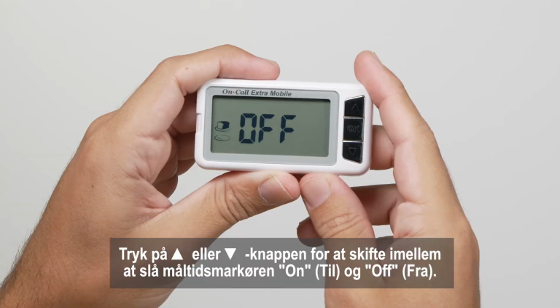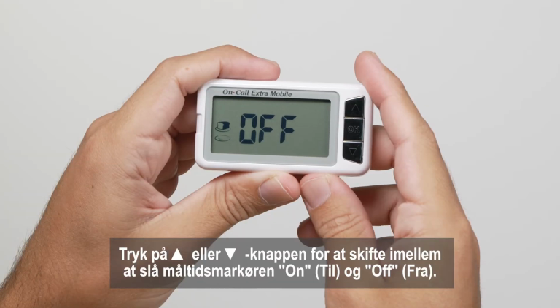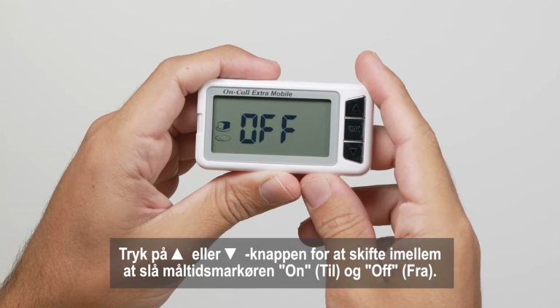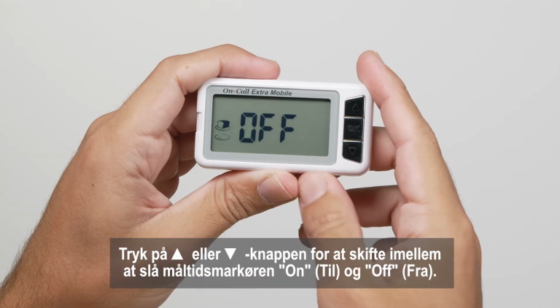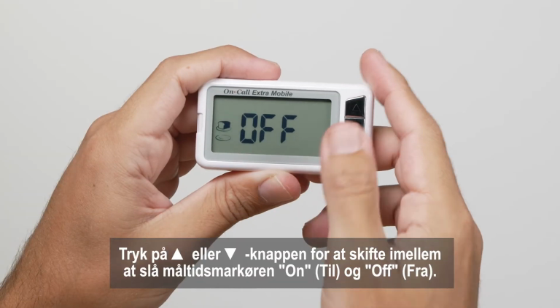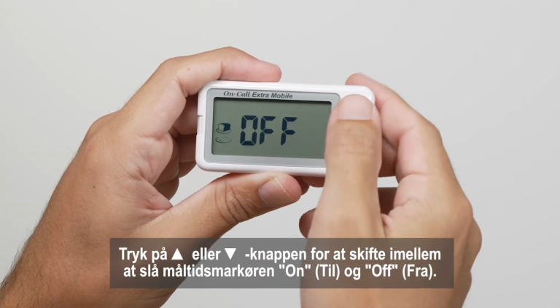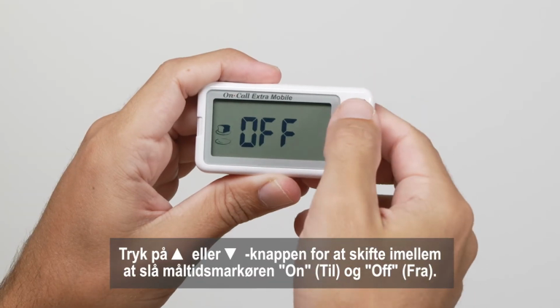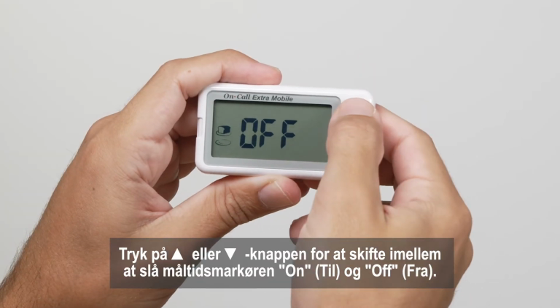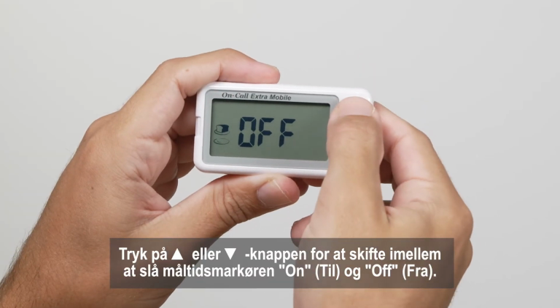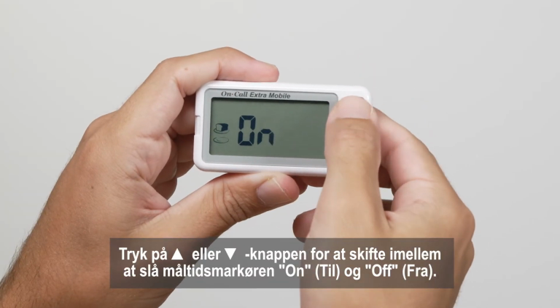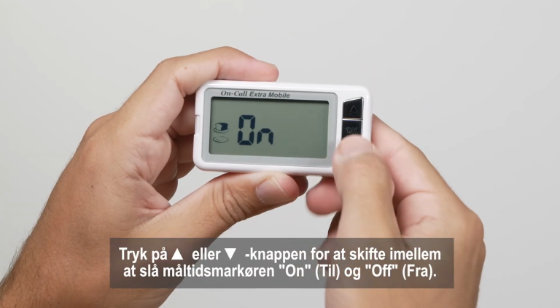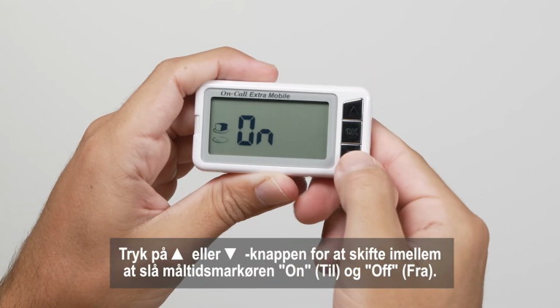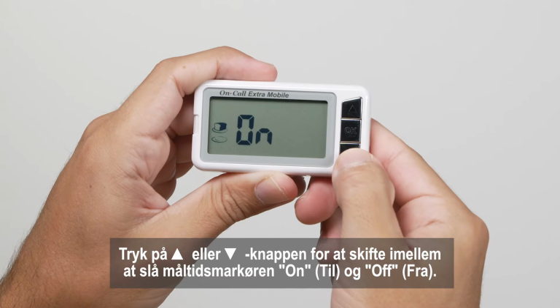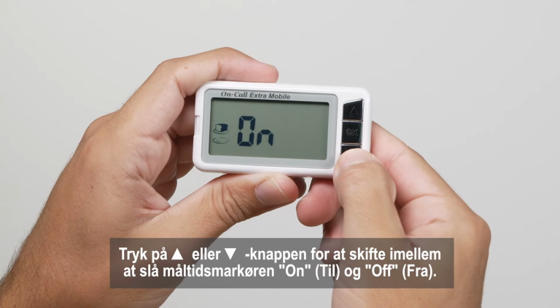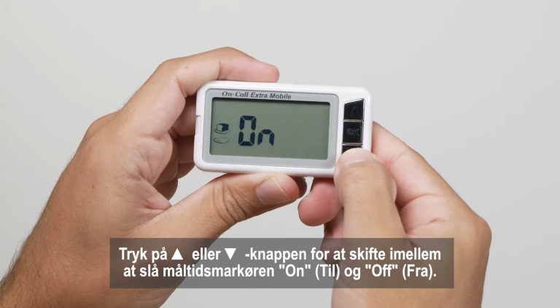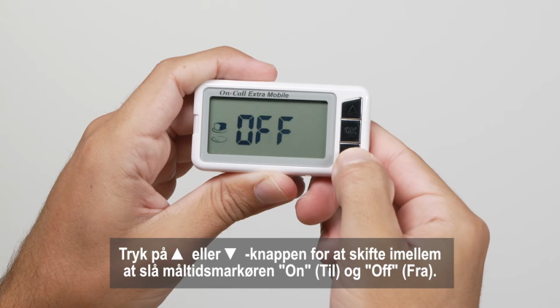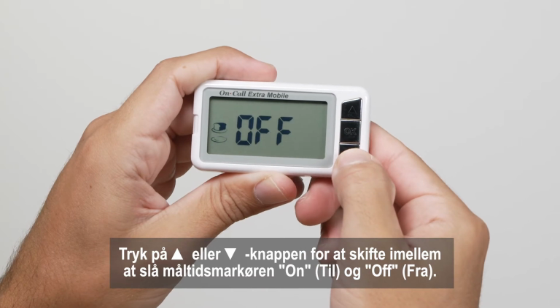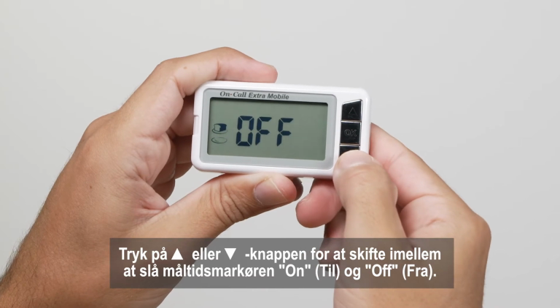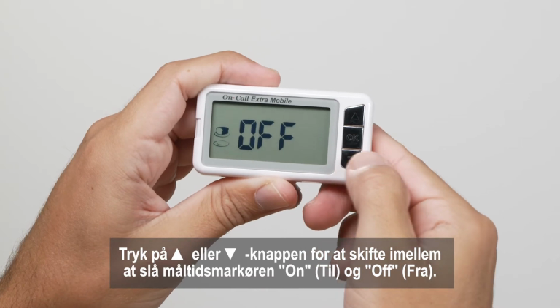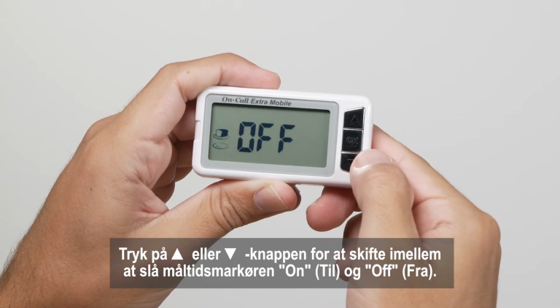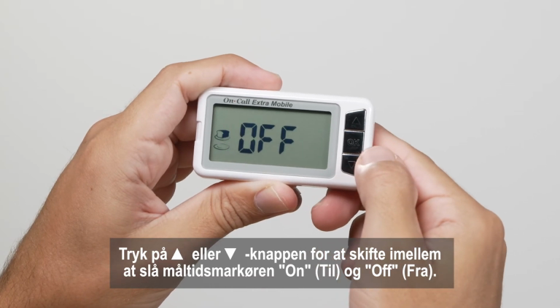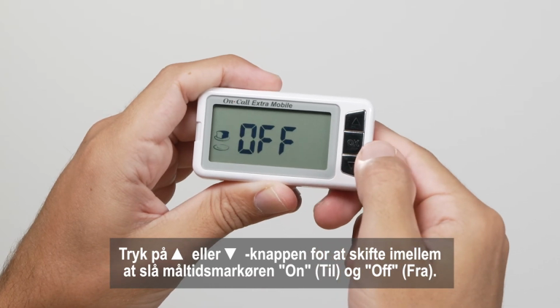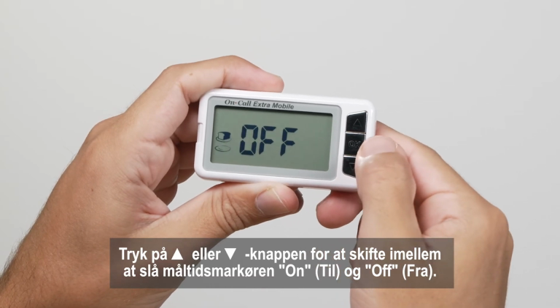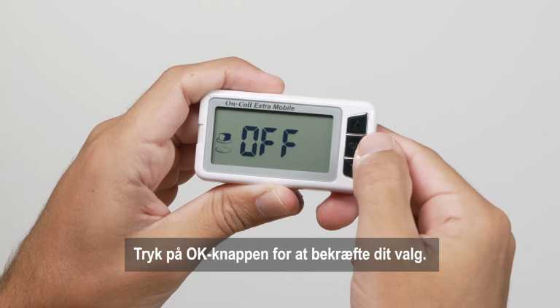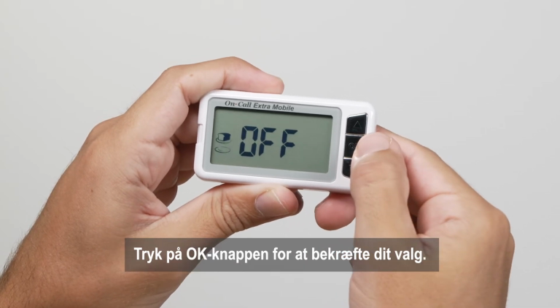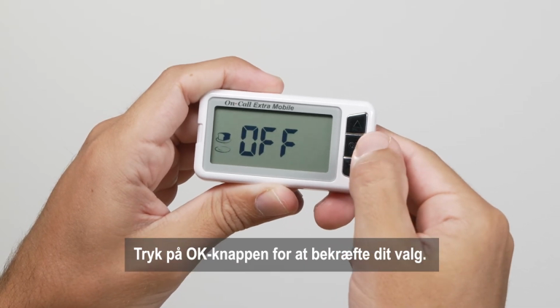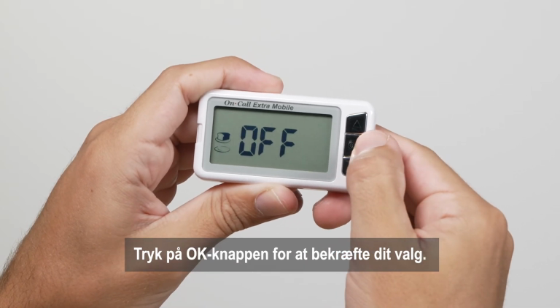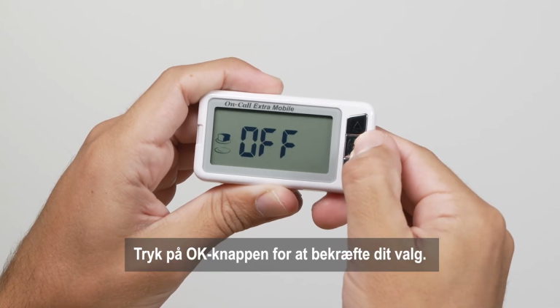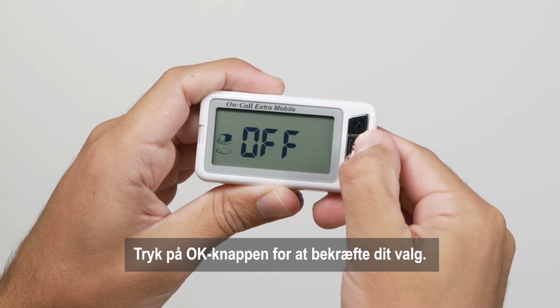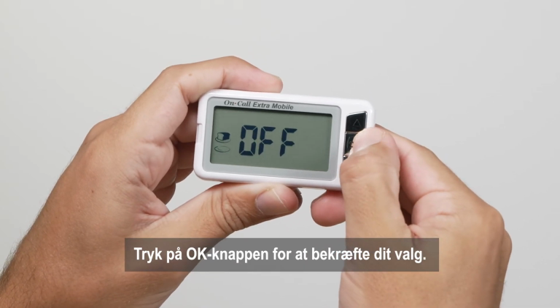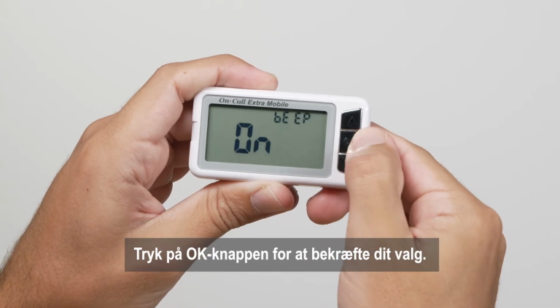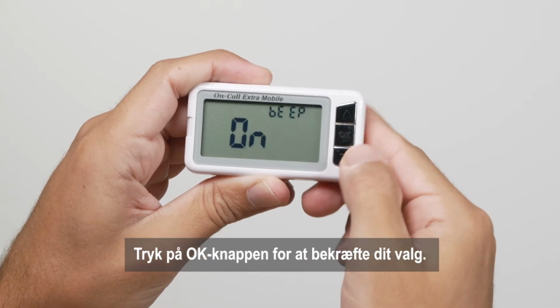Press the up arrow or down arrow button to switch between turning the meal marker on and off. Press the OK button to confirm your selection.